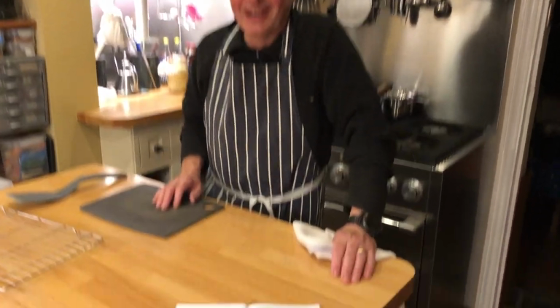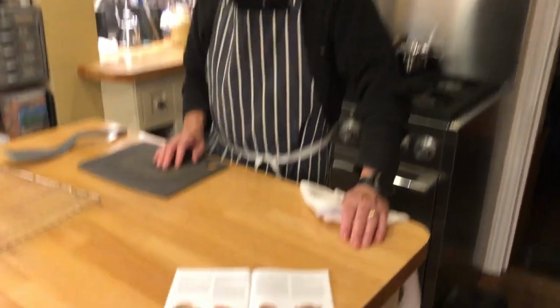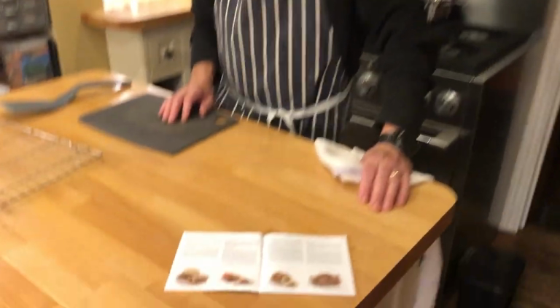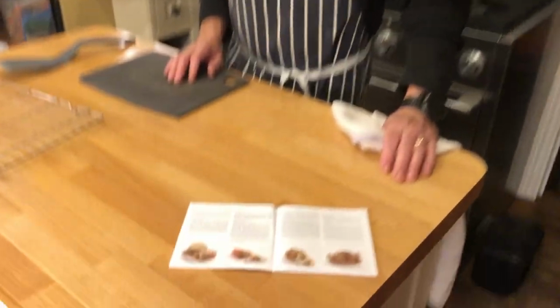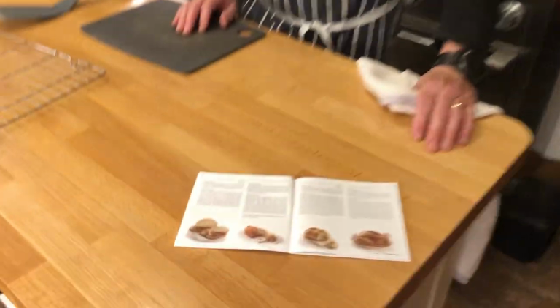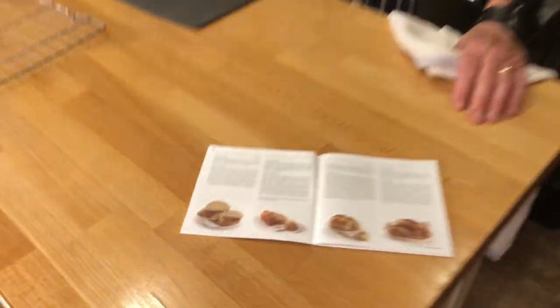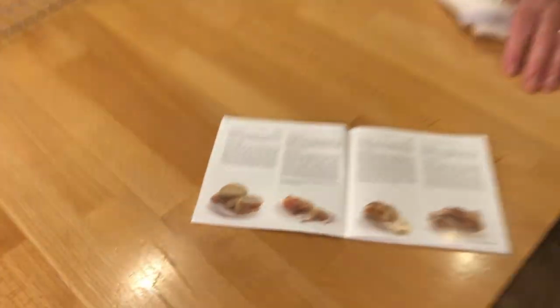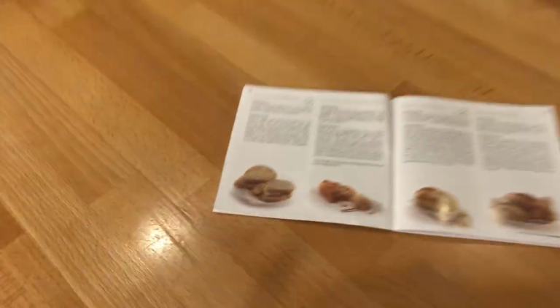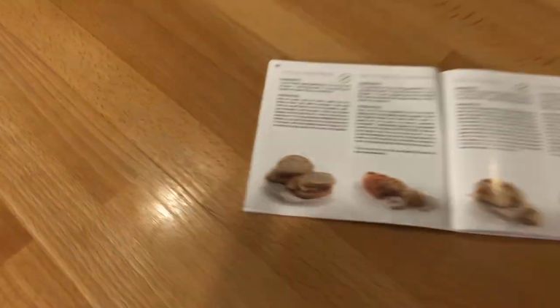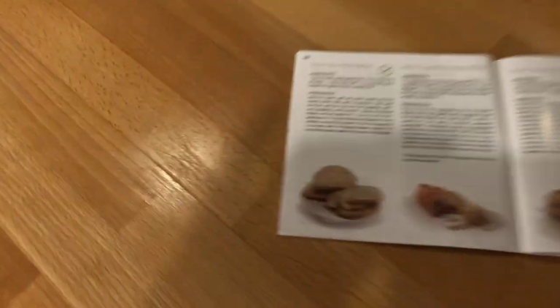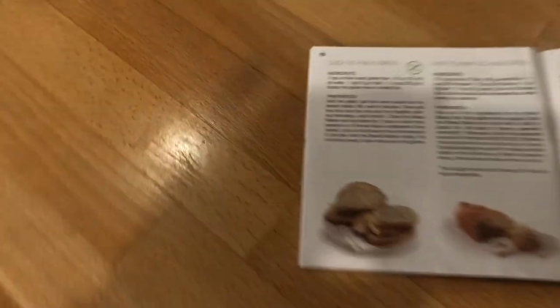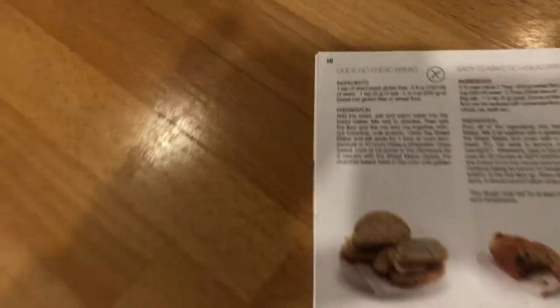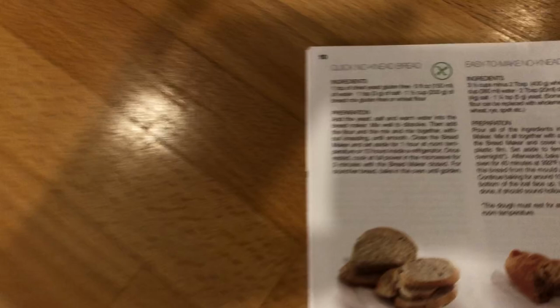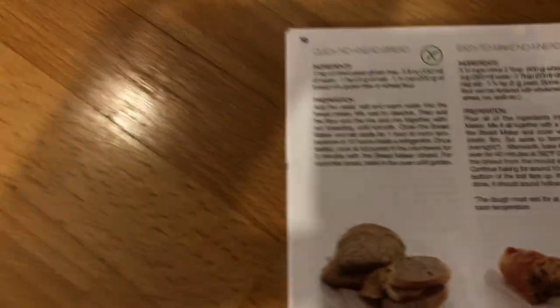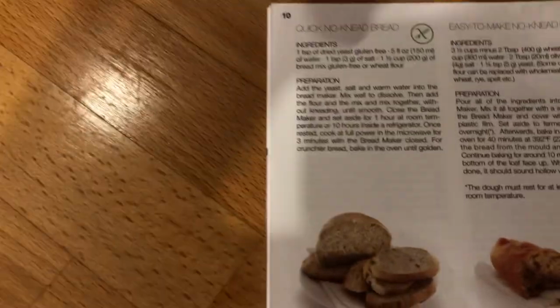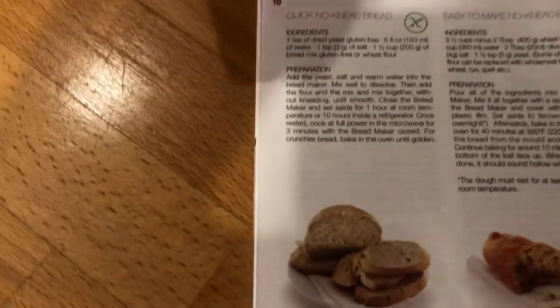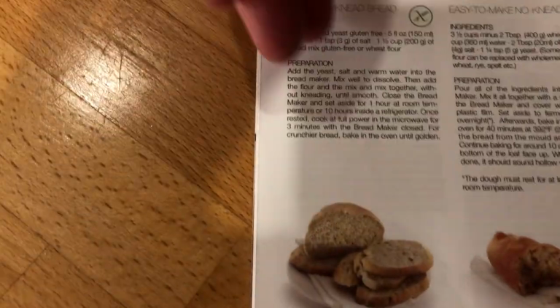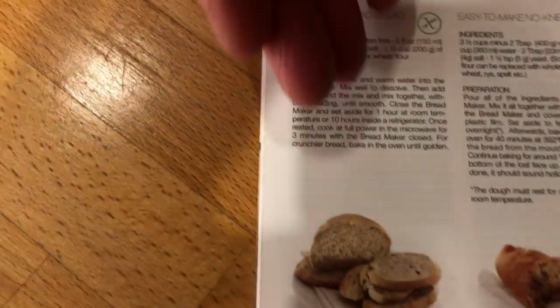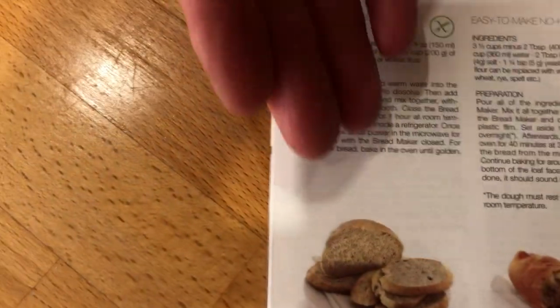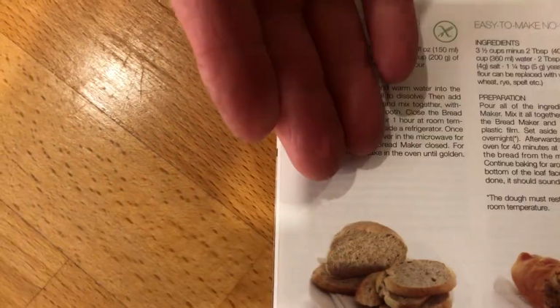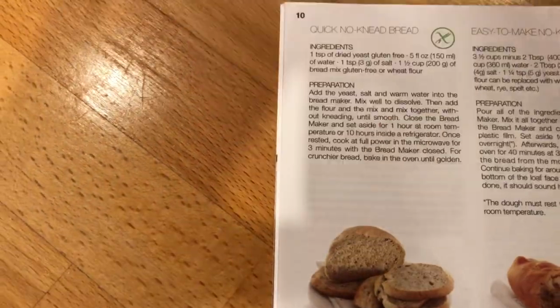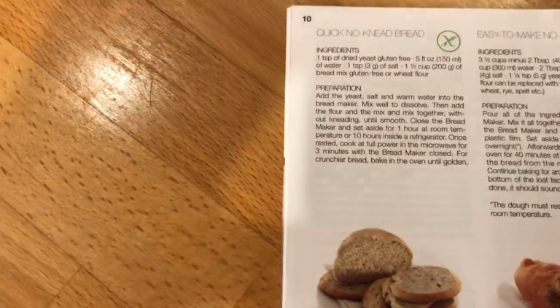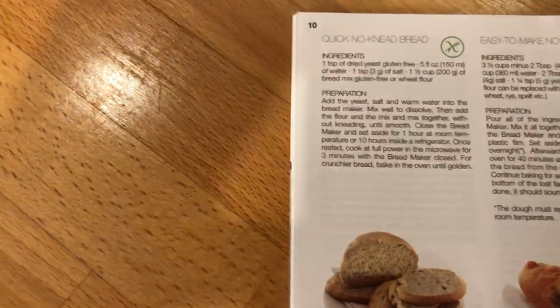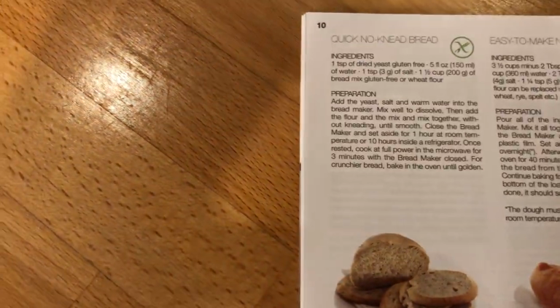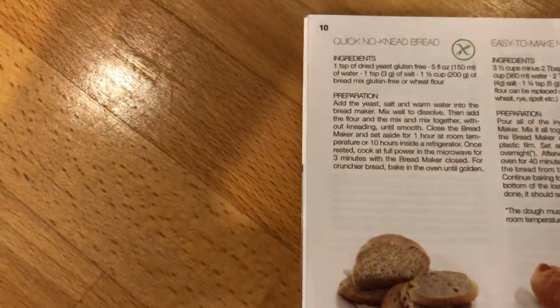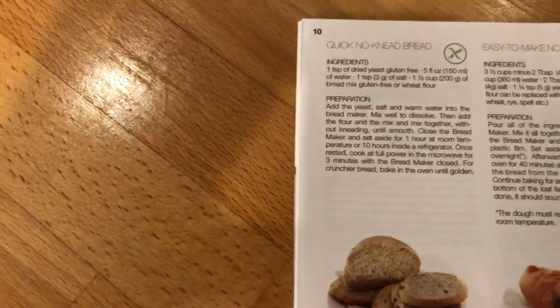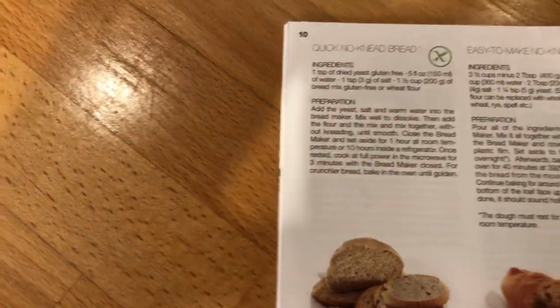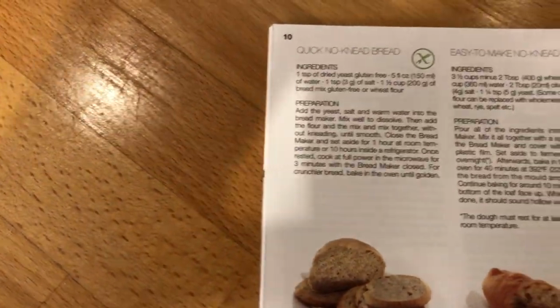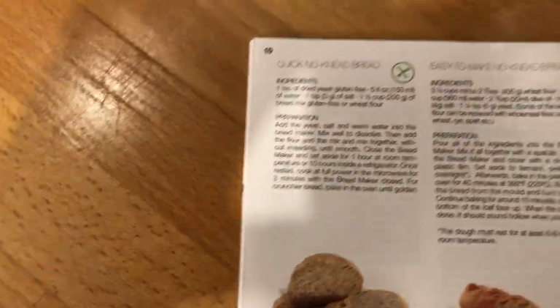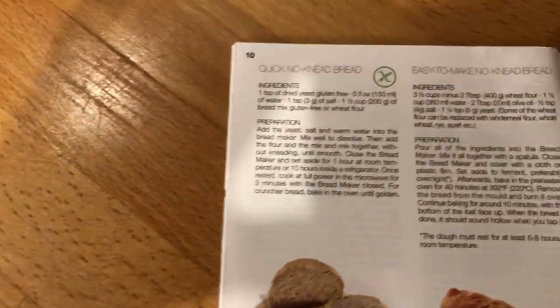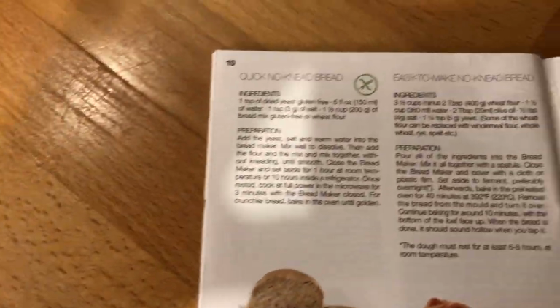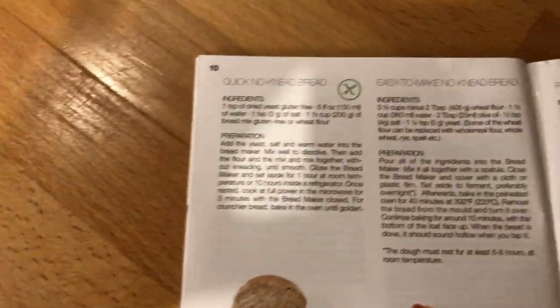So you like to do this? So this, this is what it, according to the instructions.